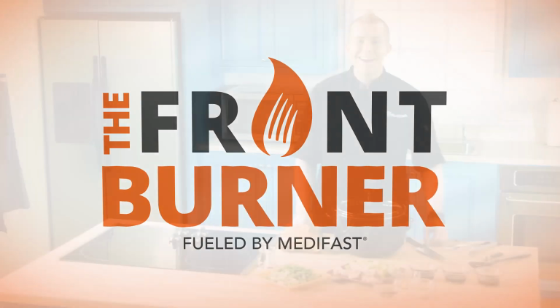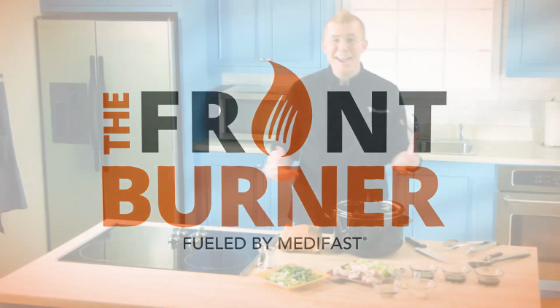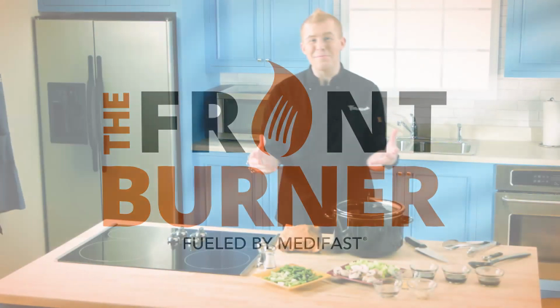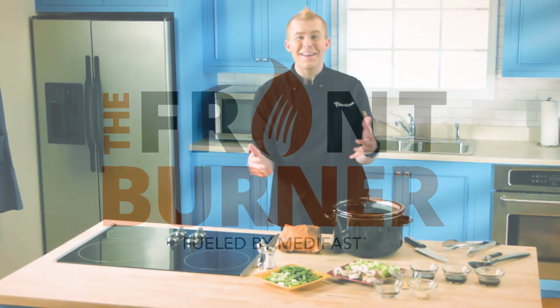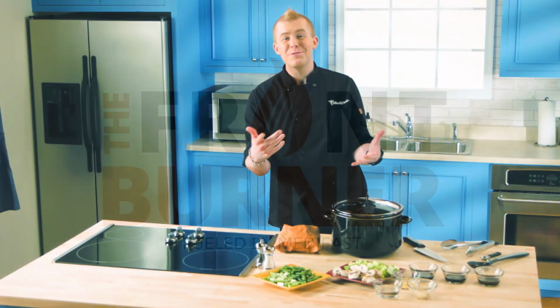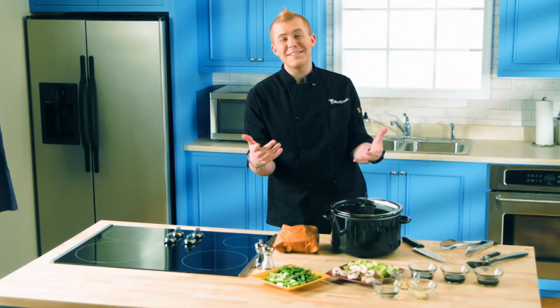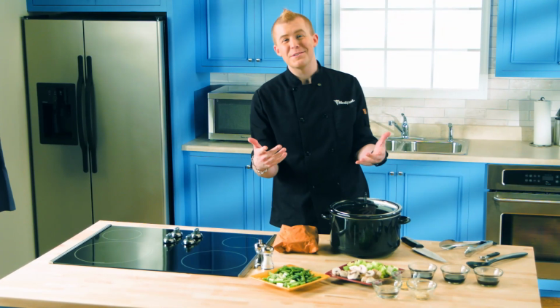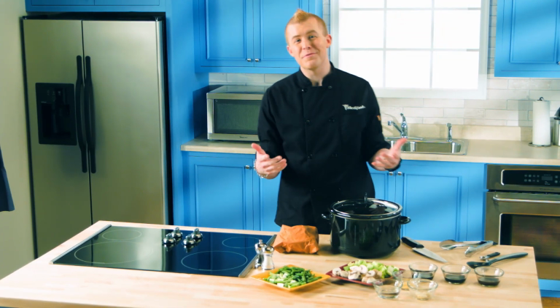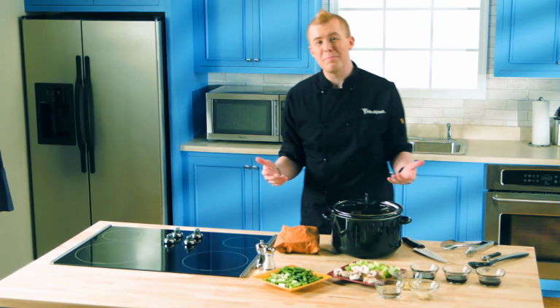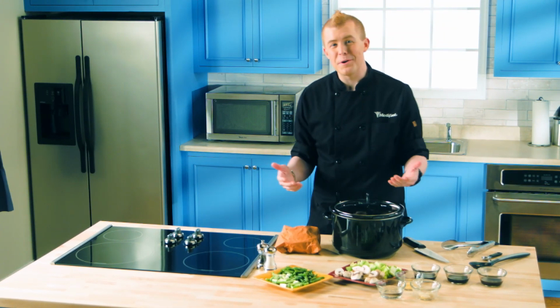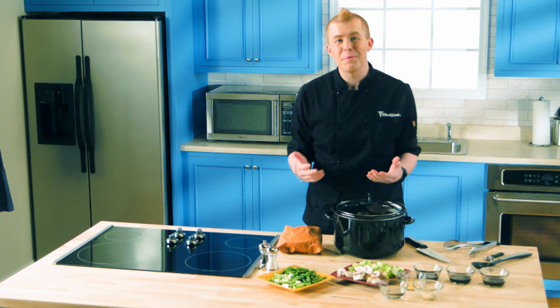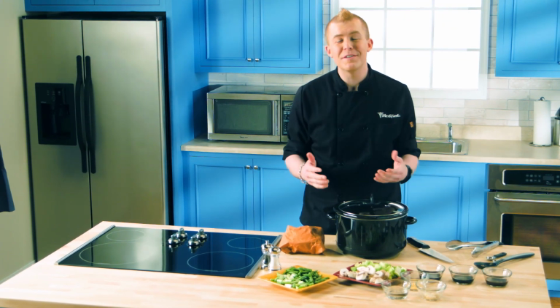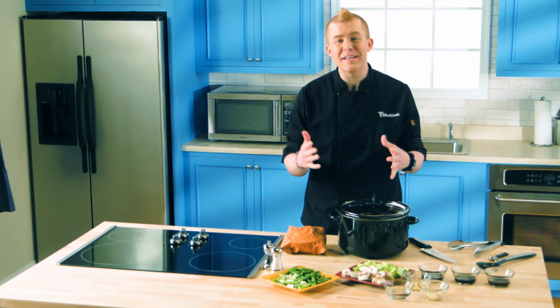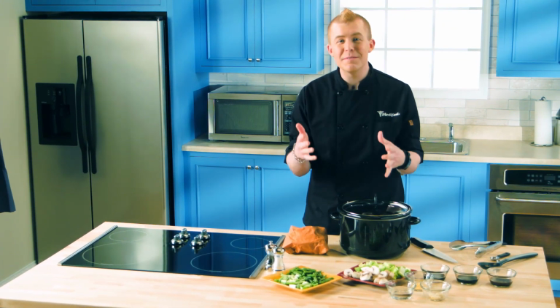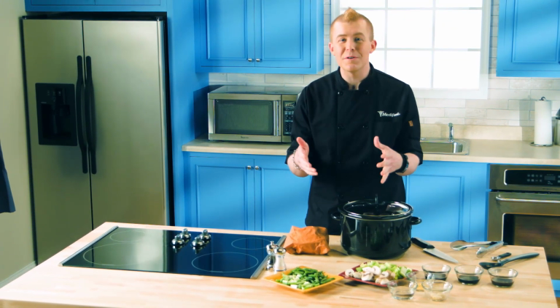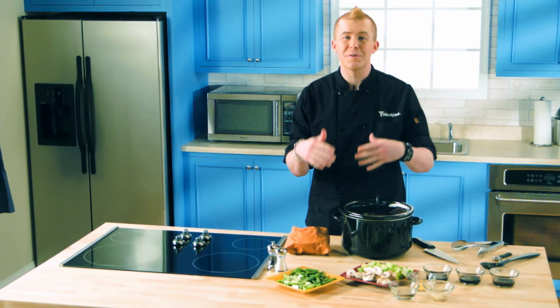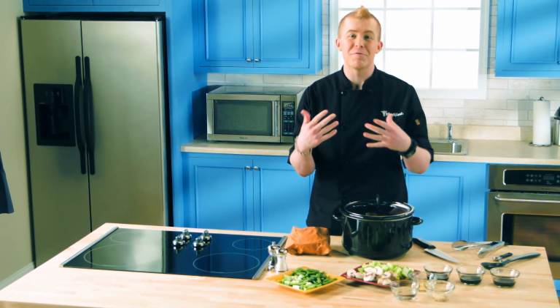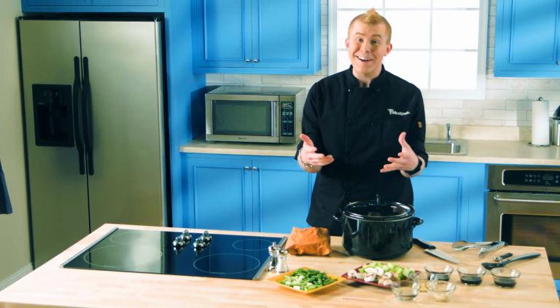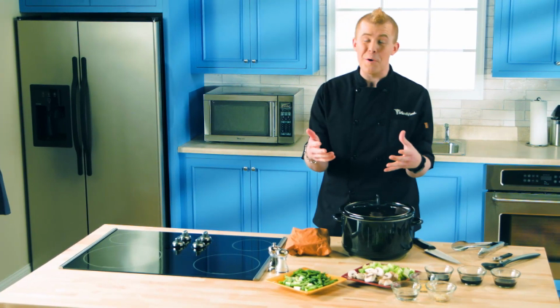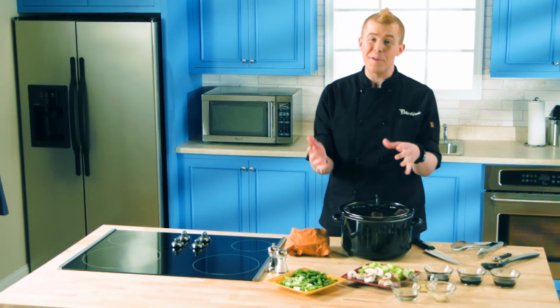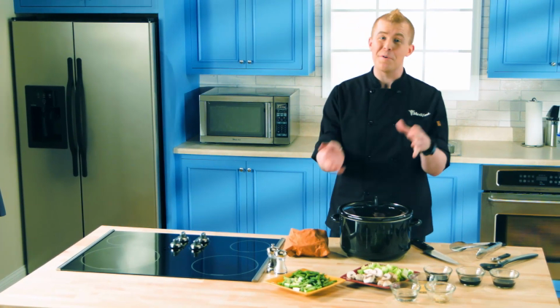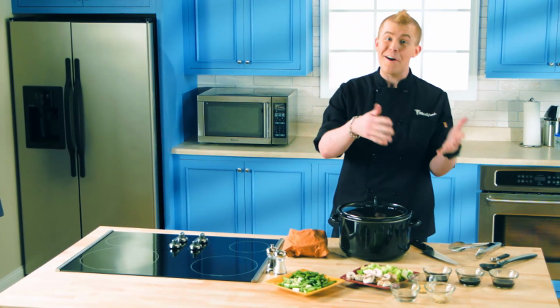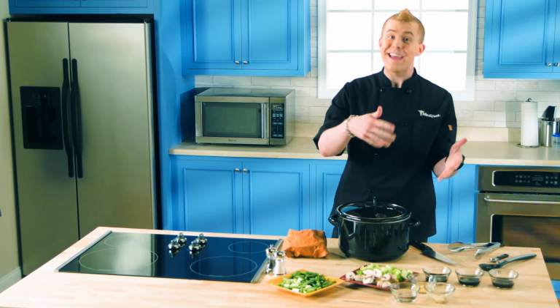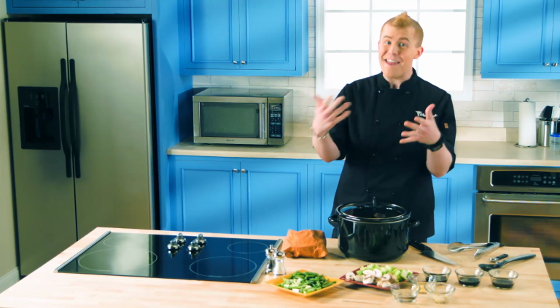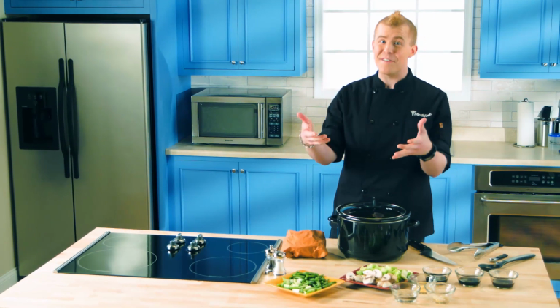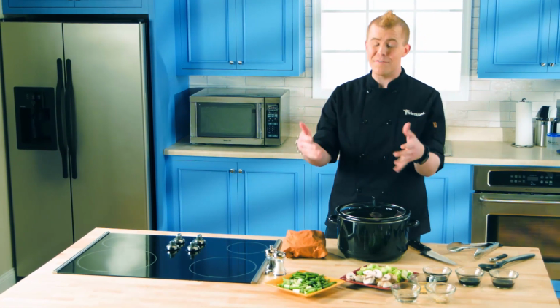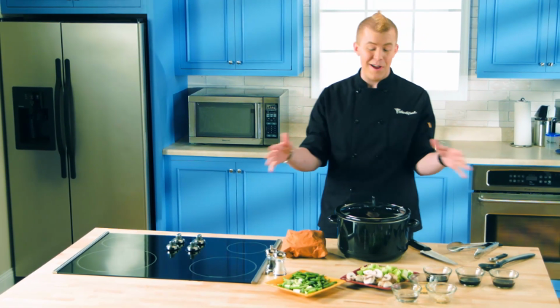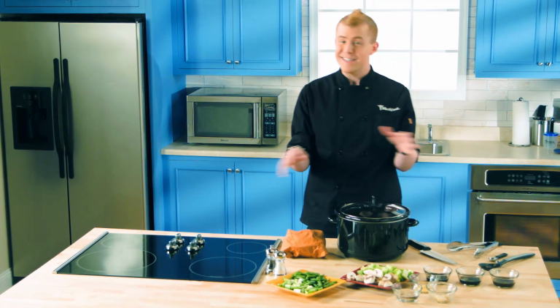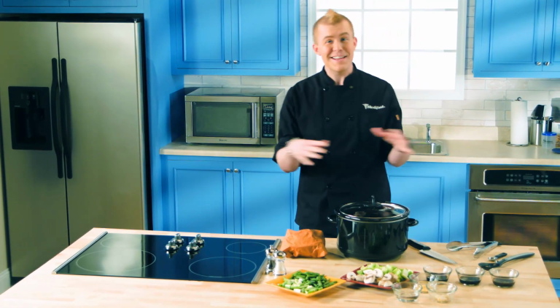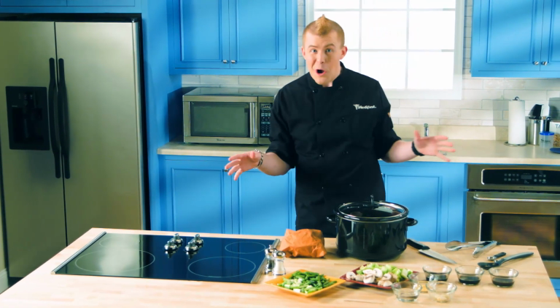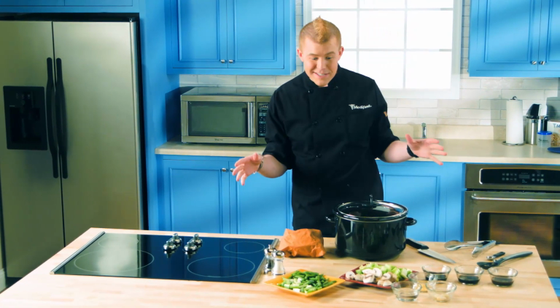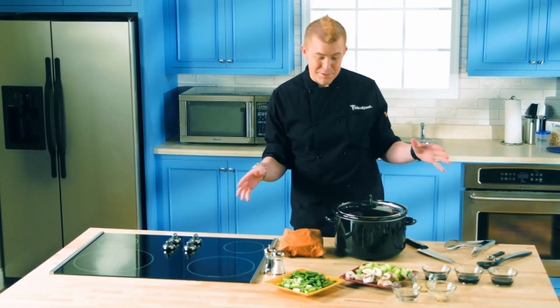Hey everyone, I'm Jason Hisley with The Front Burner, where we feature easy meals you can make right at home that are both healthy and flavorful. Today is no exception.